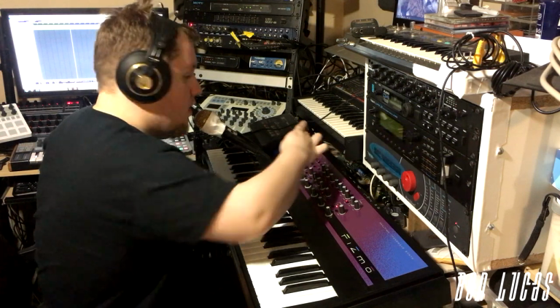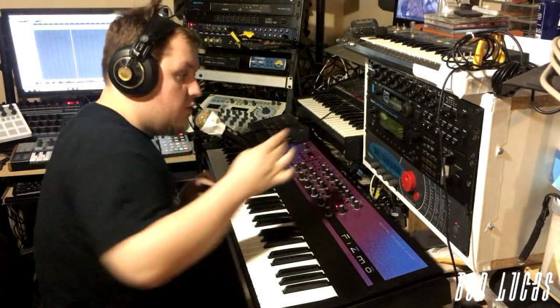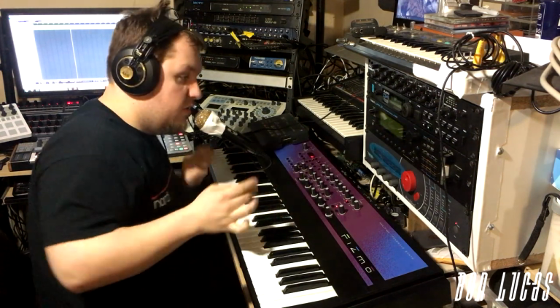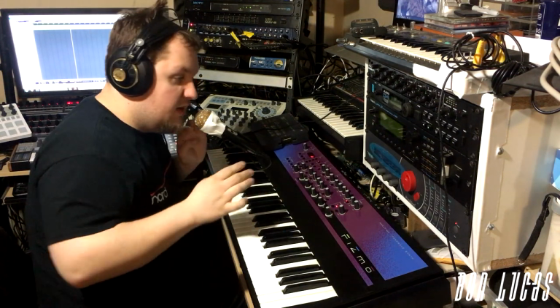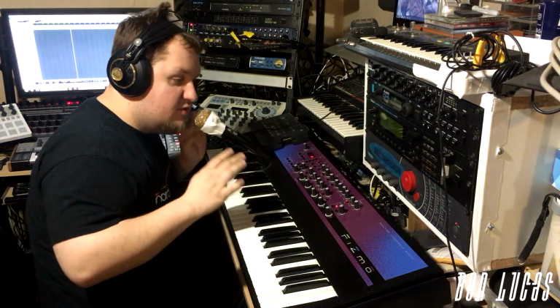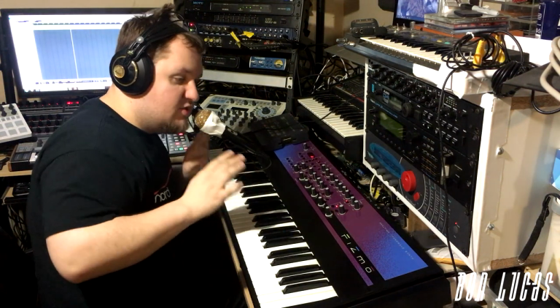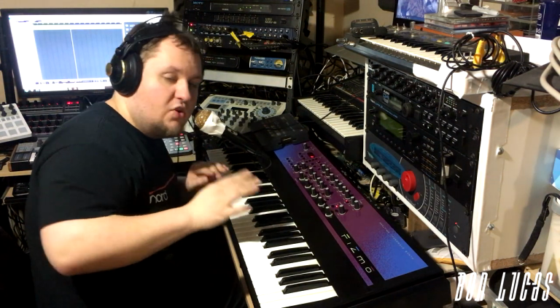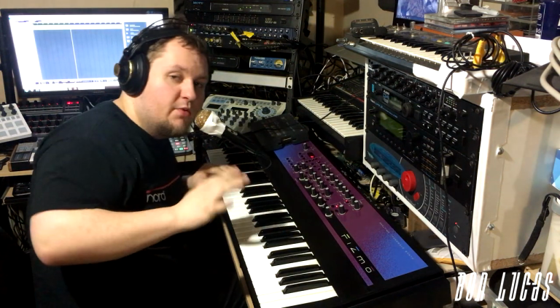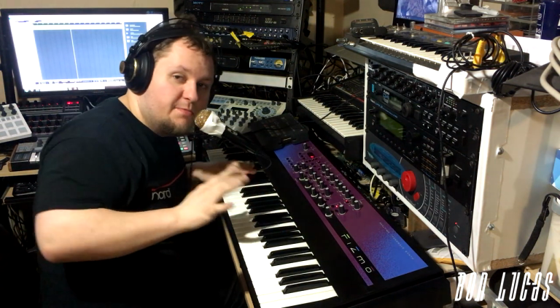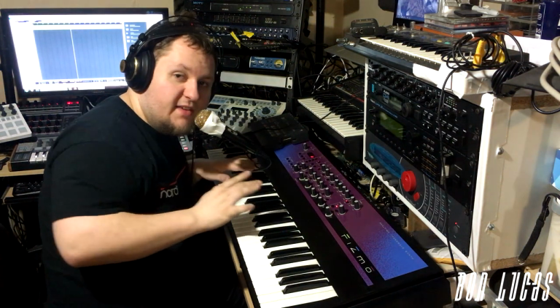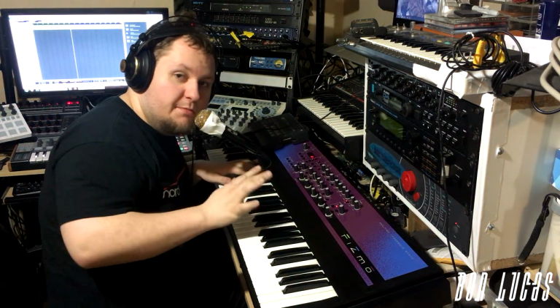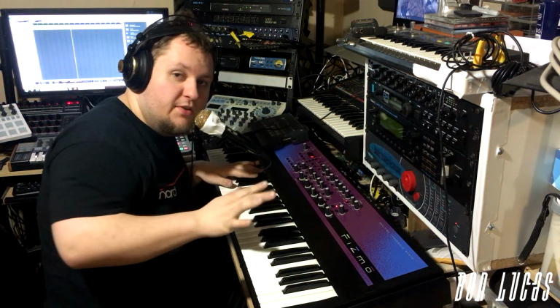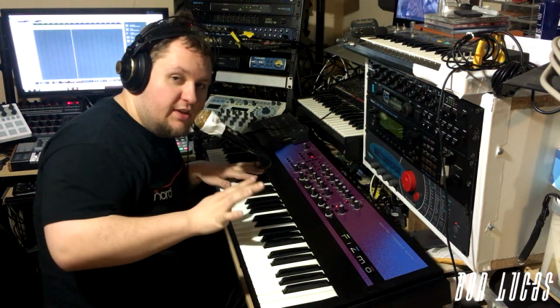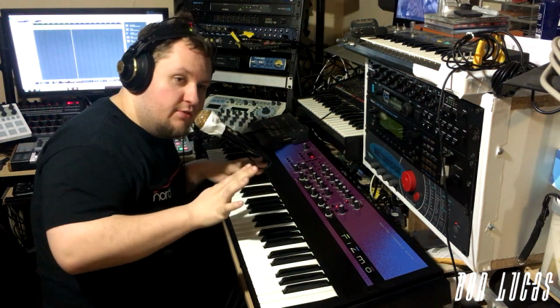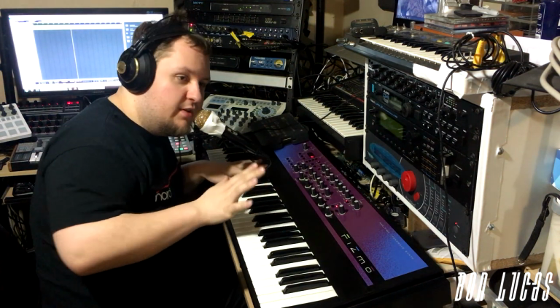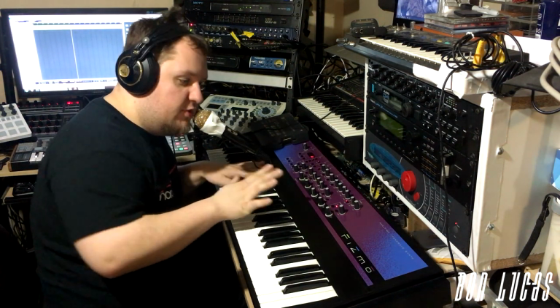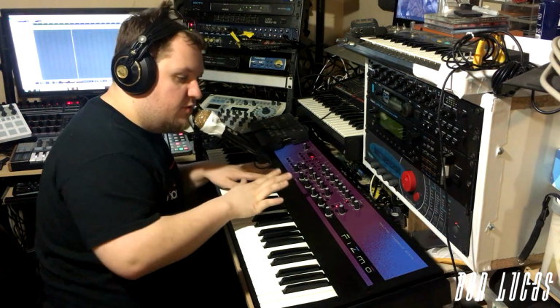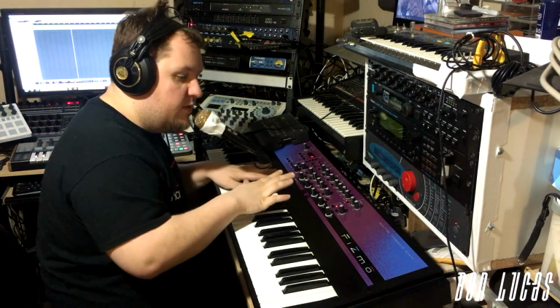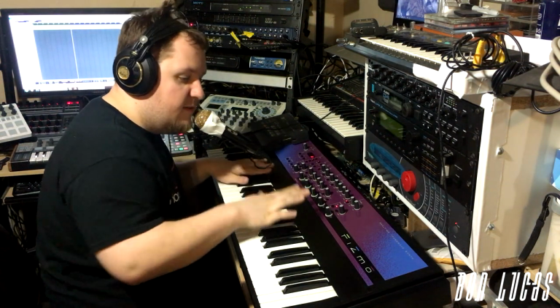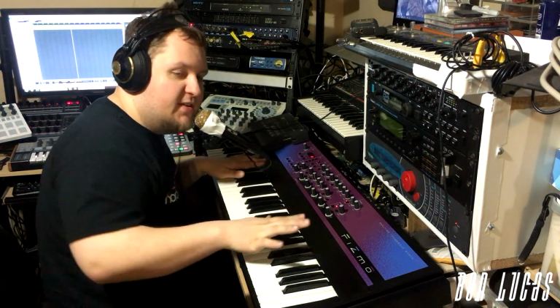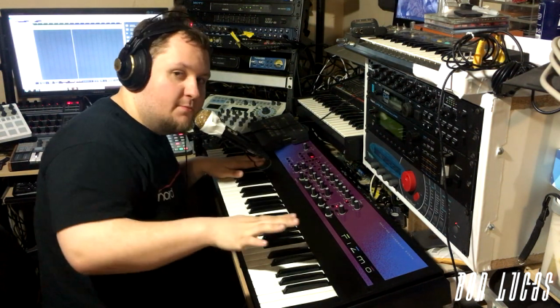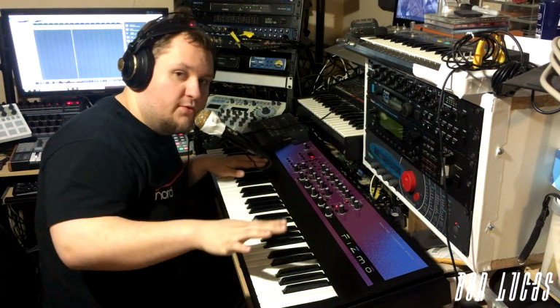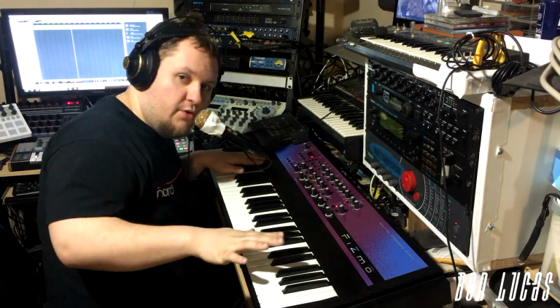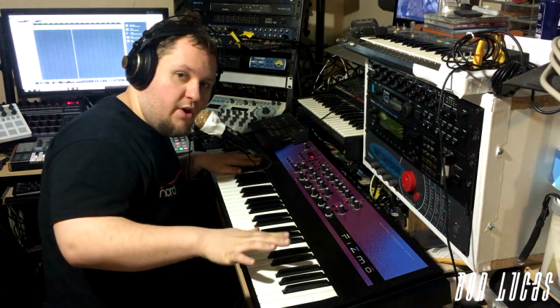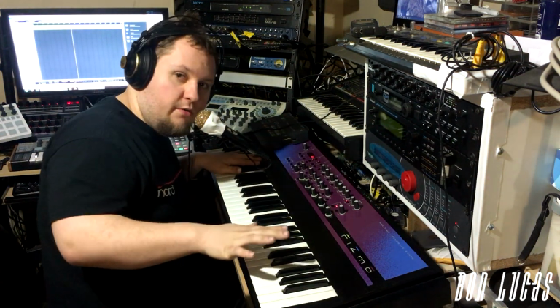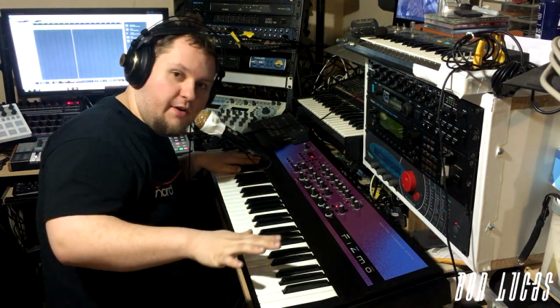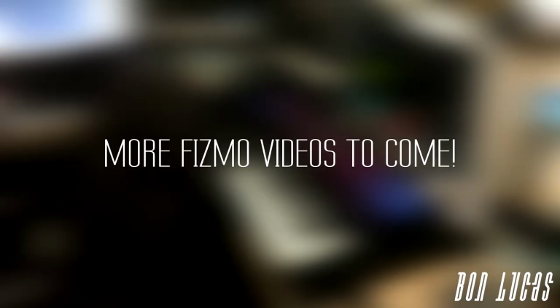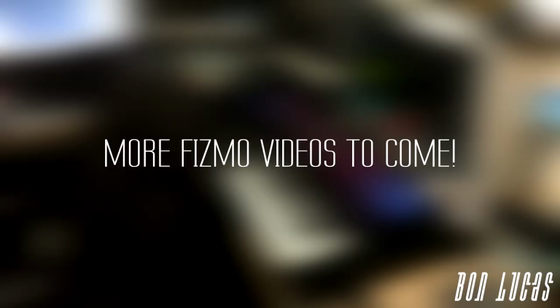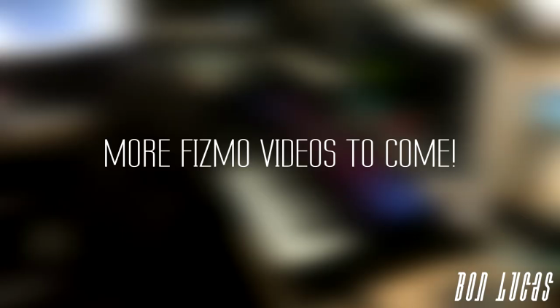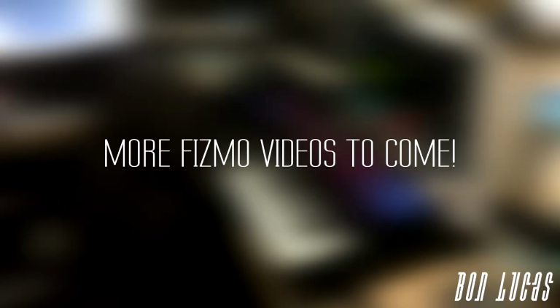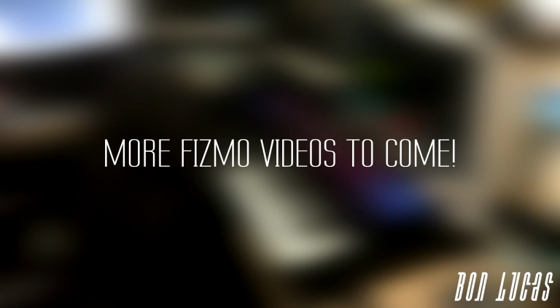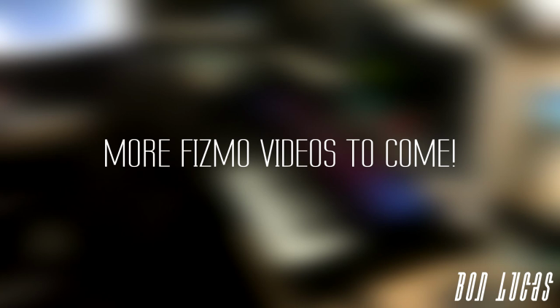Really, there's just so much possibility you can do with the FIZMO's vocoder.